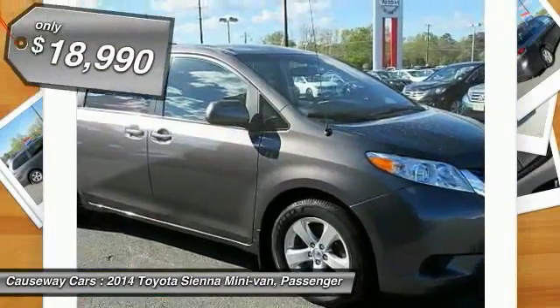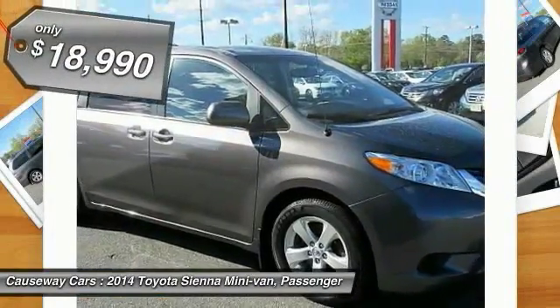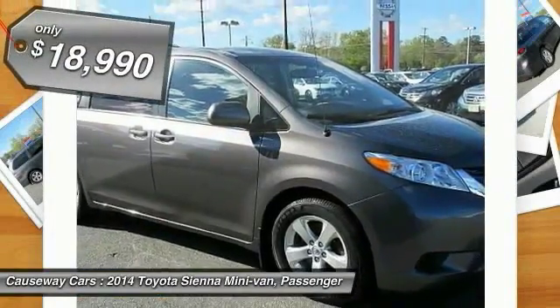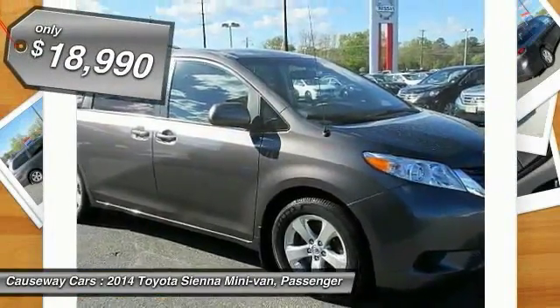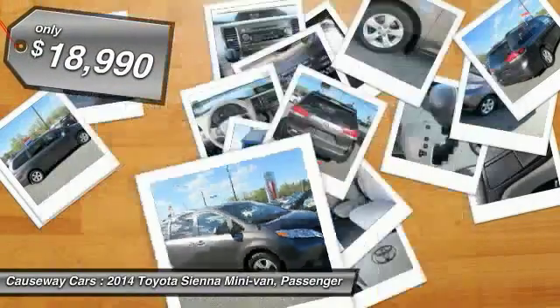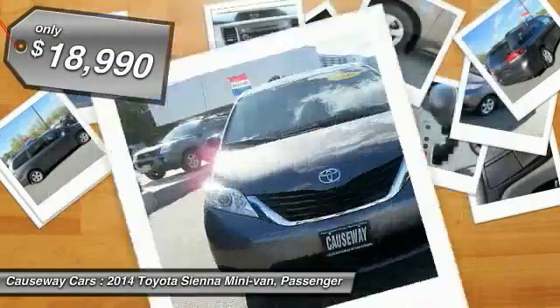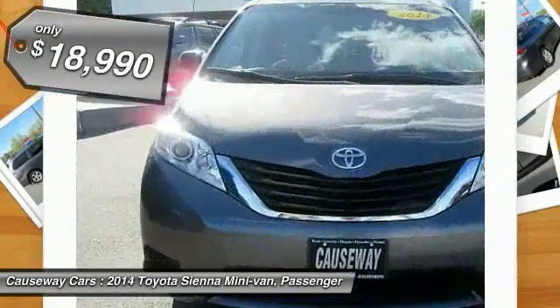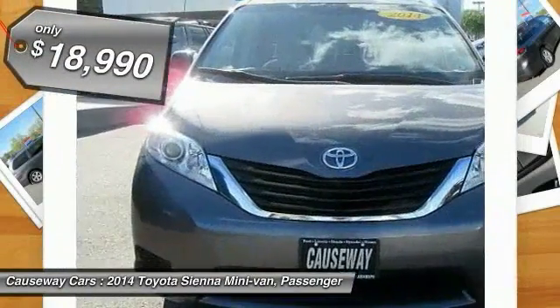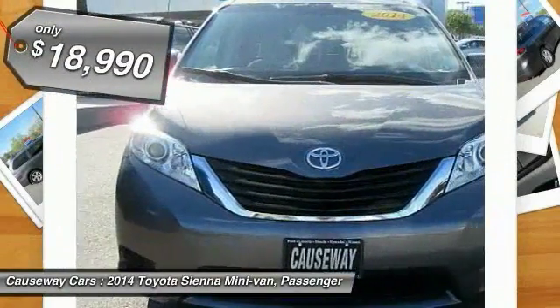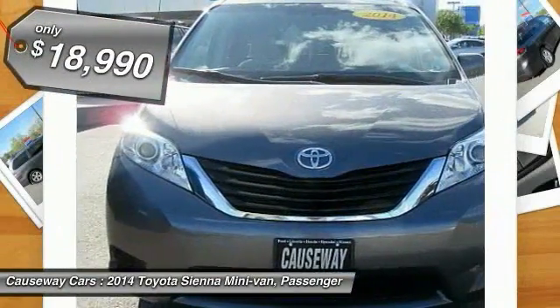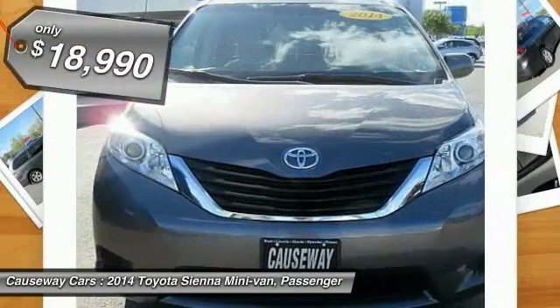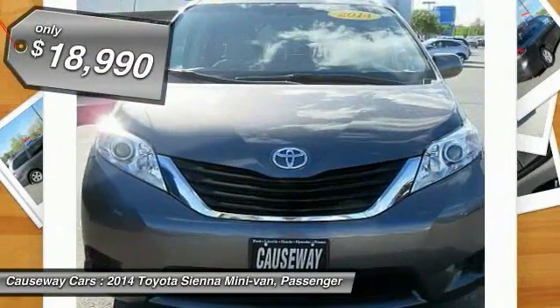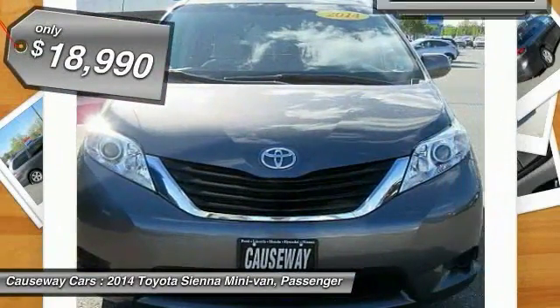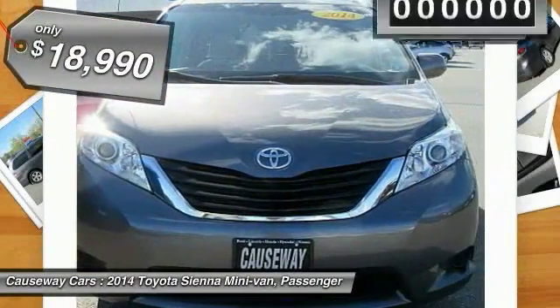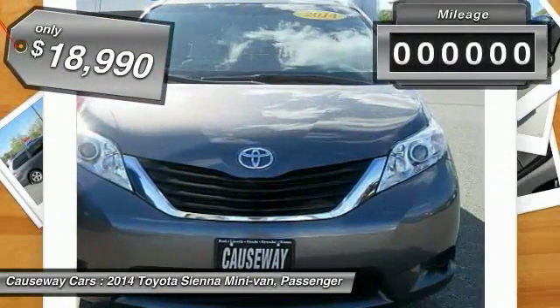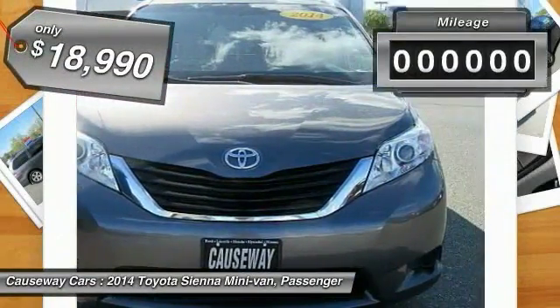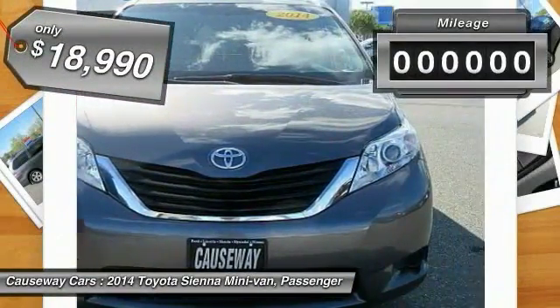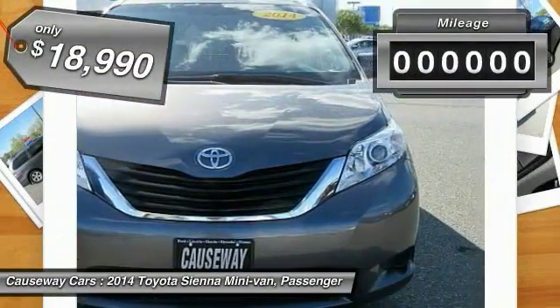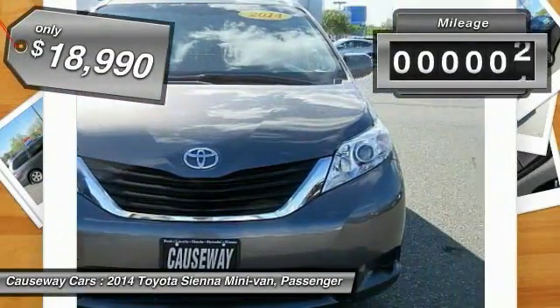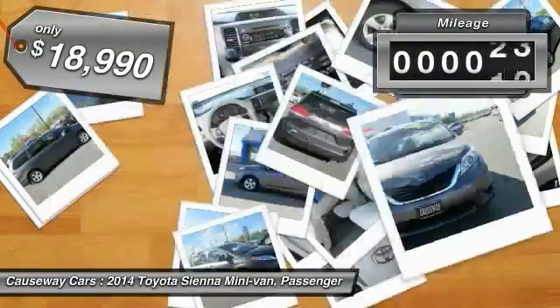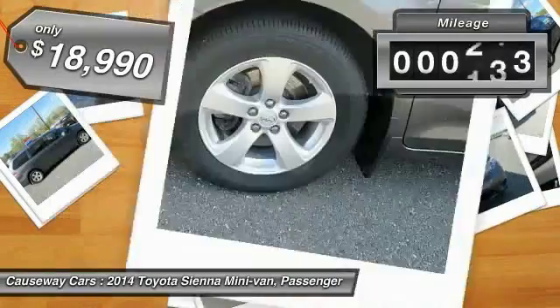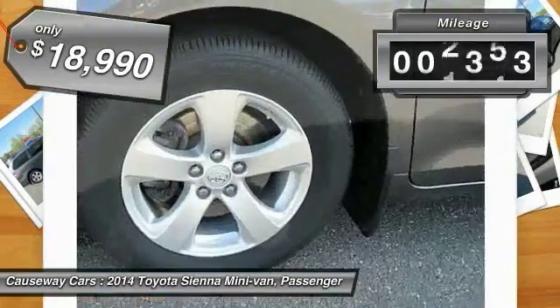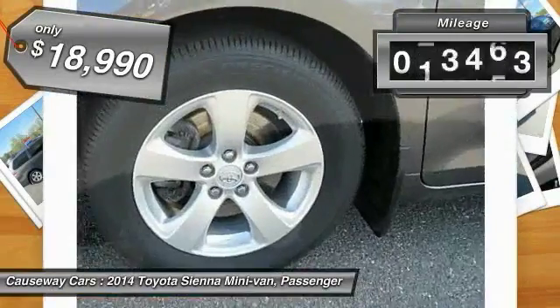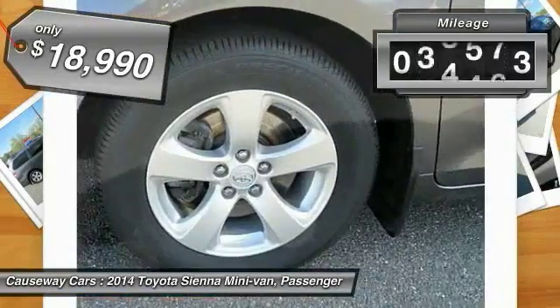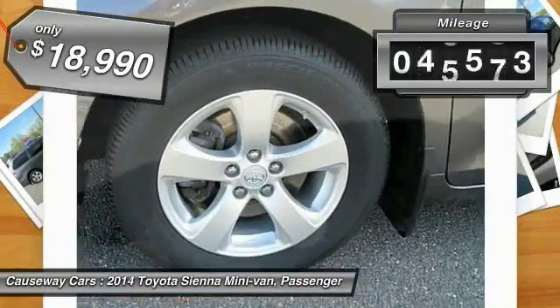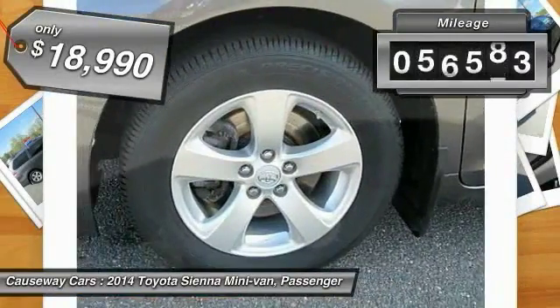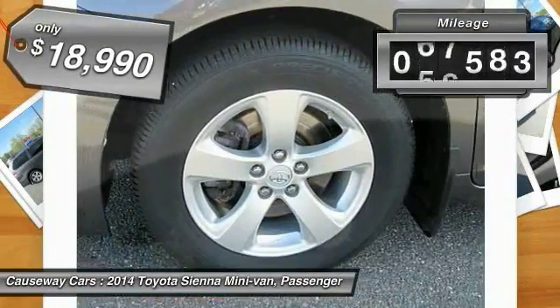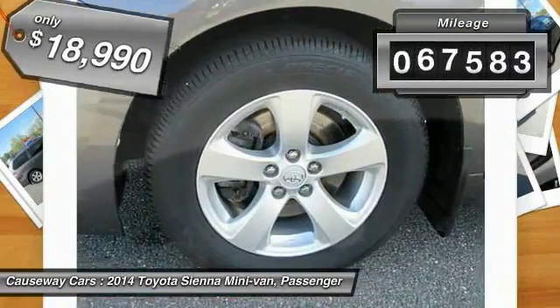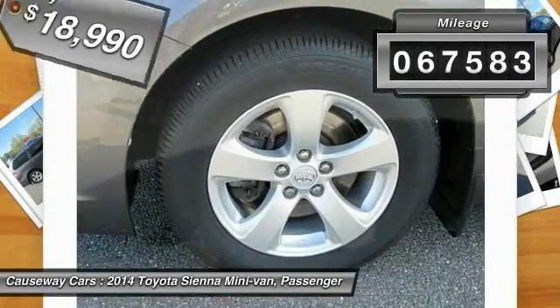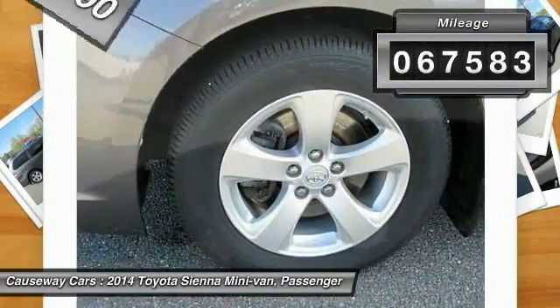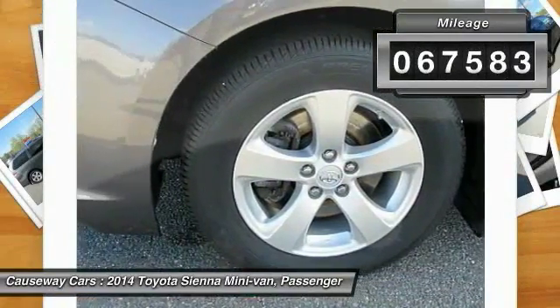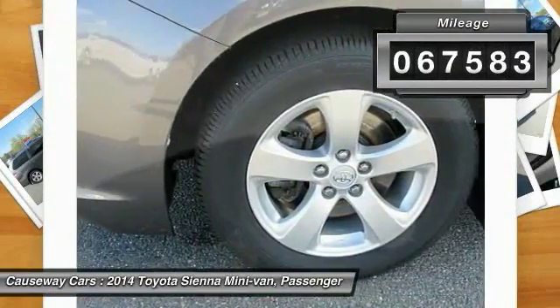It is priced below $20,000, and this vehicle has less than 70,000 miles.